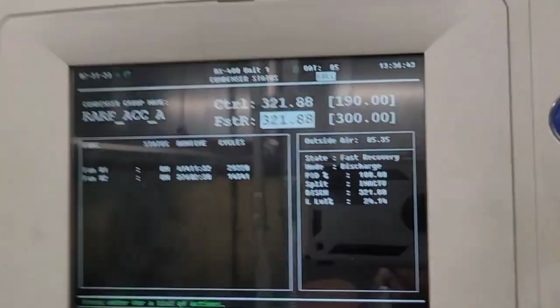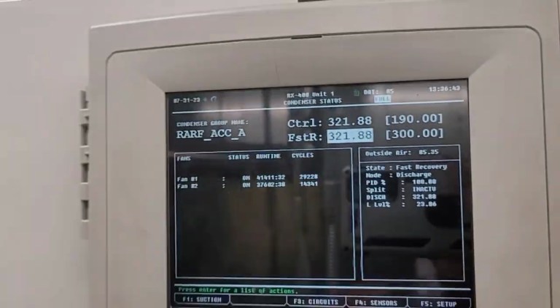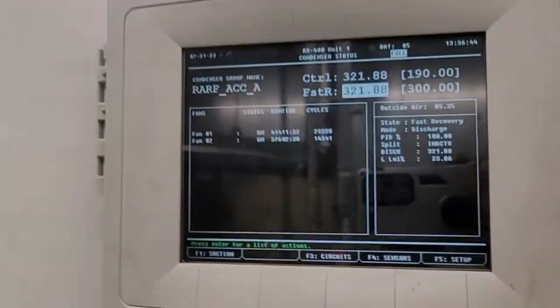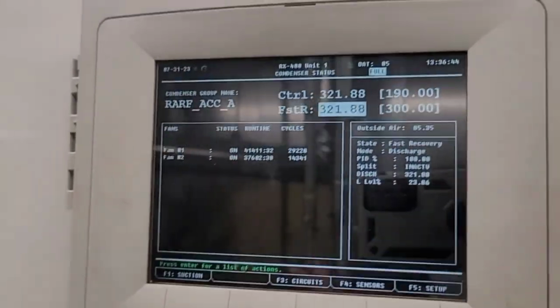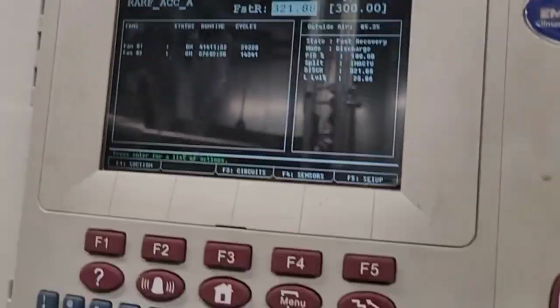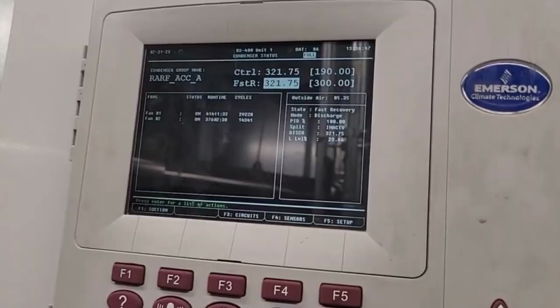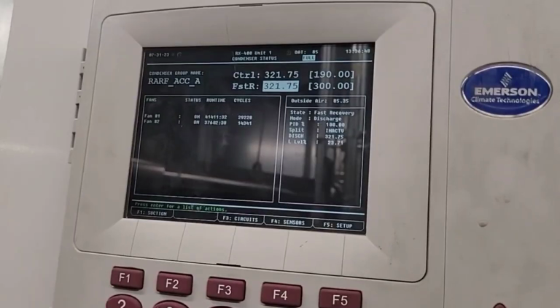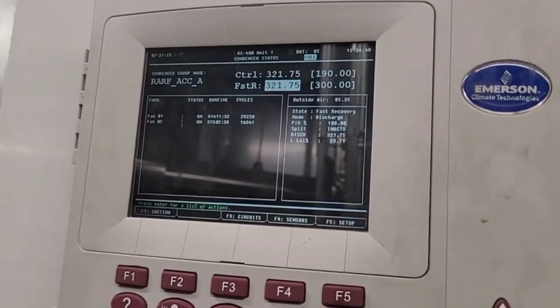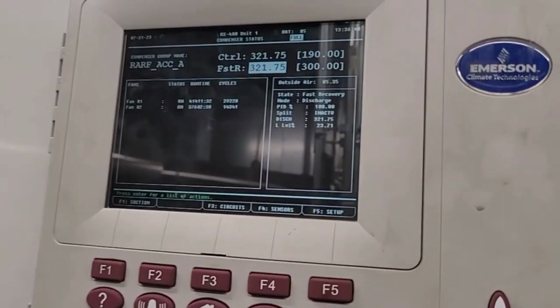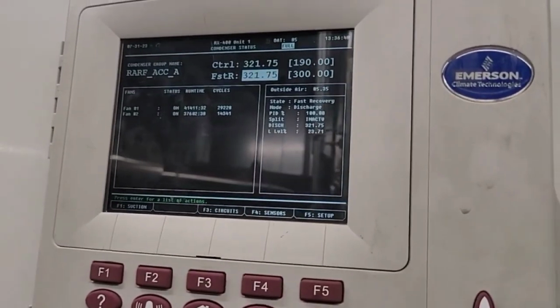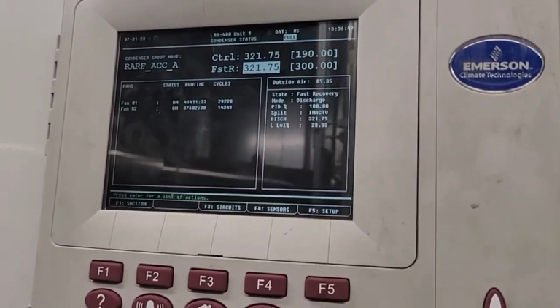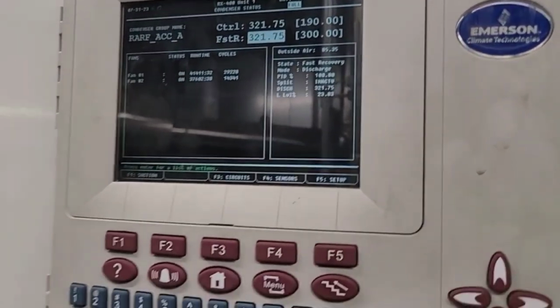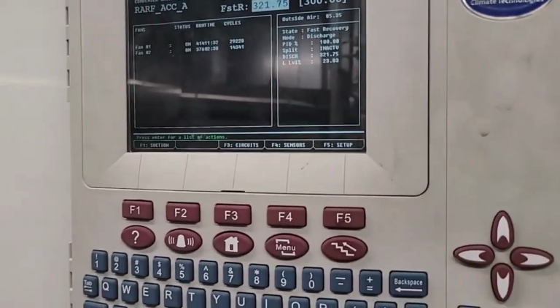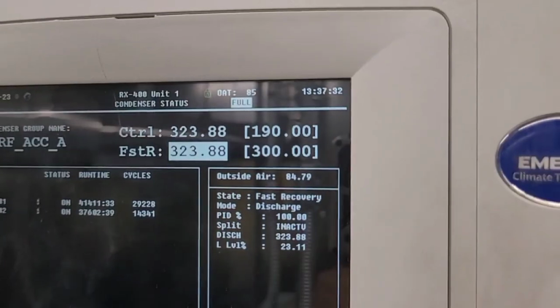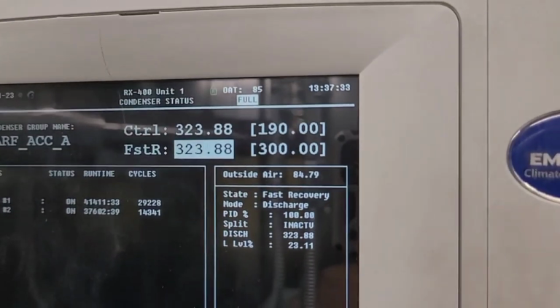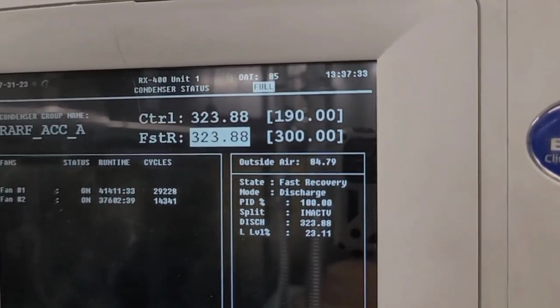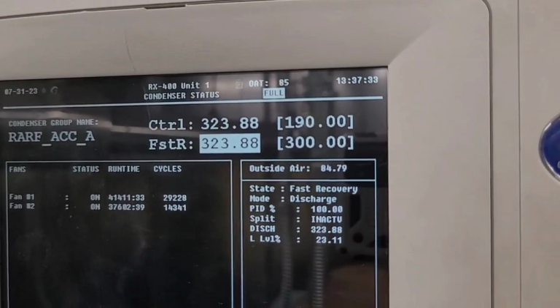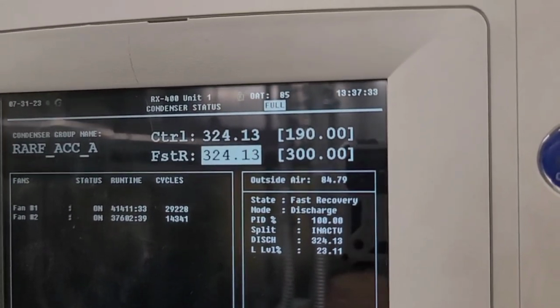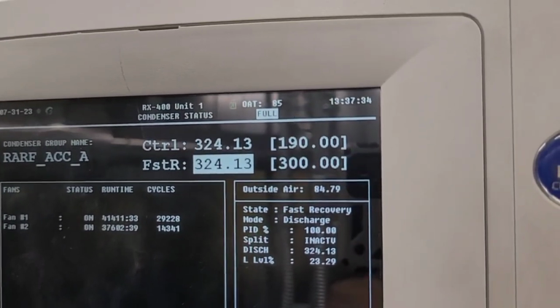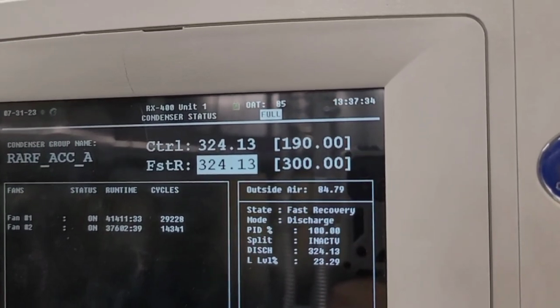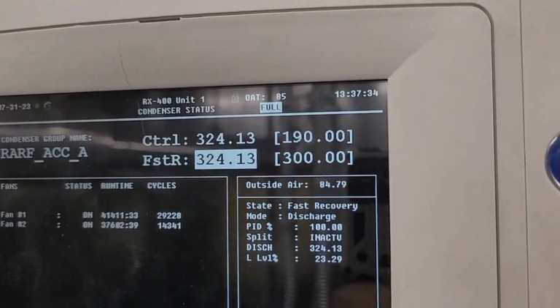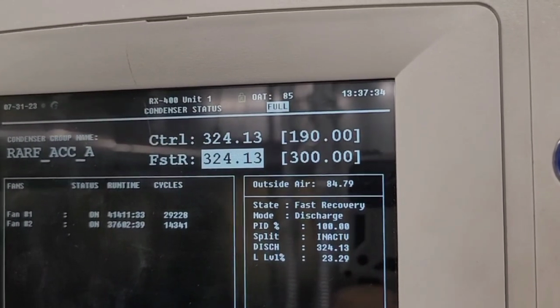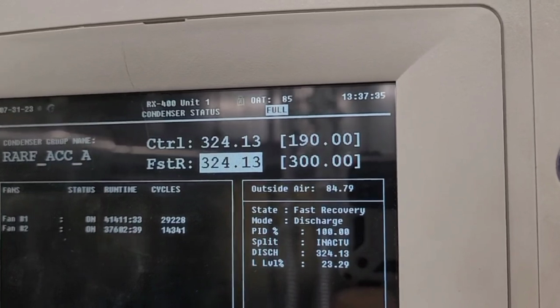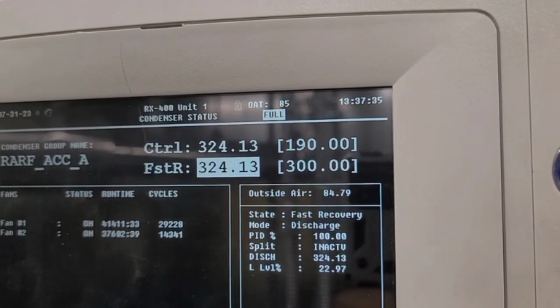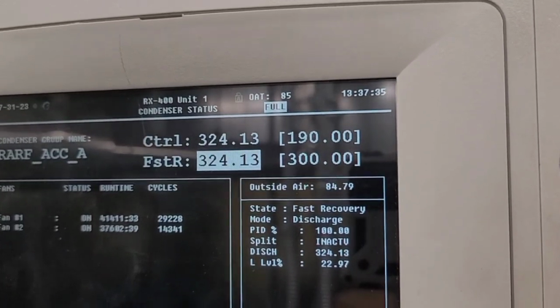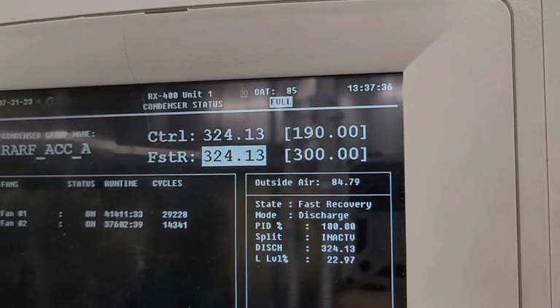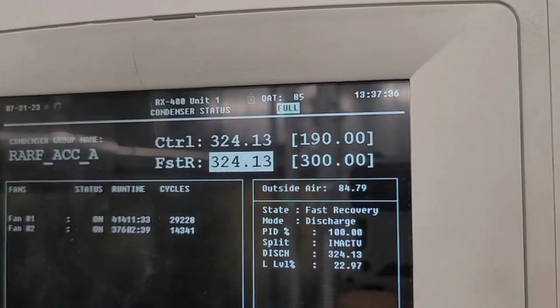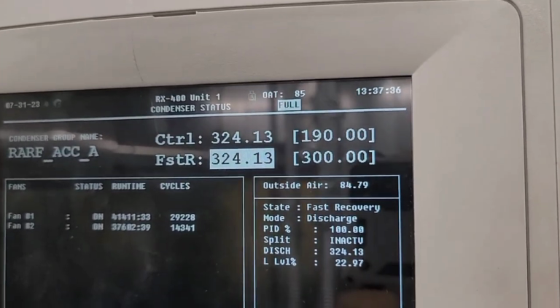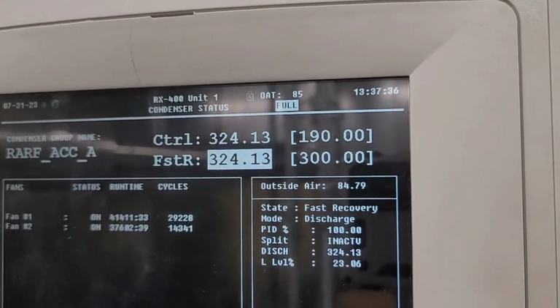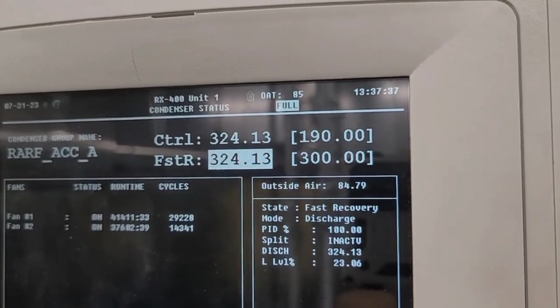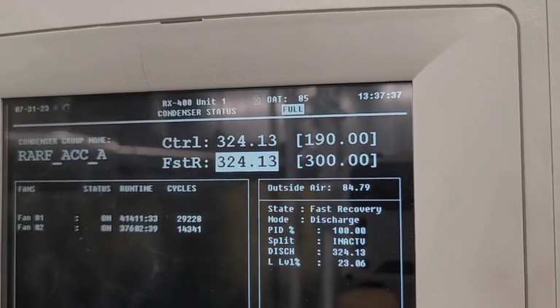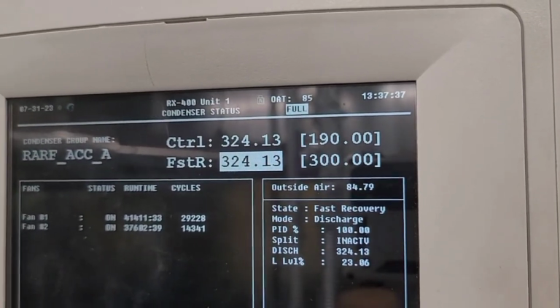We're at 321 PSI. I'm going to see how high it gets. Right now it's 137°F. I'm going to let this run and go get something to eat.